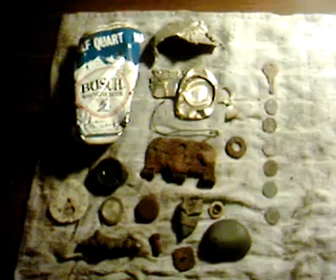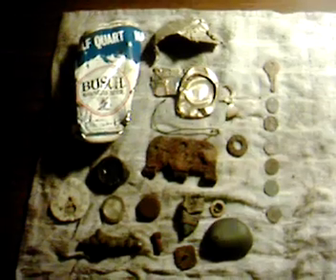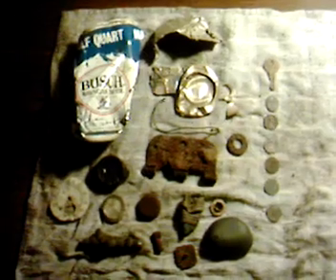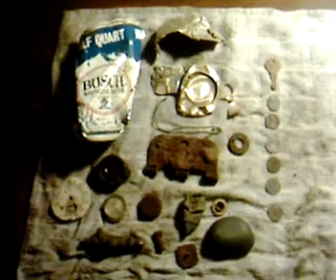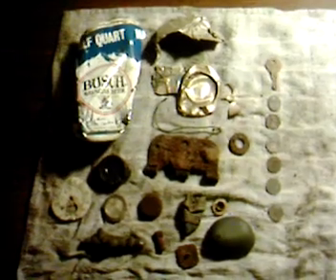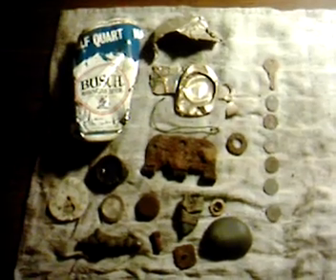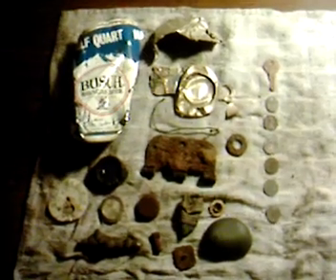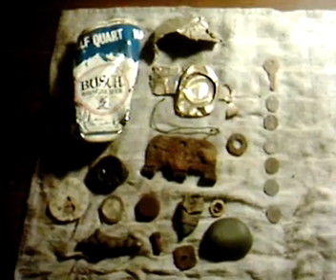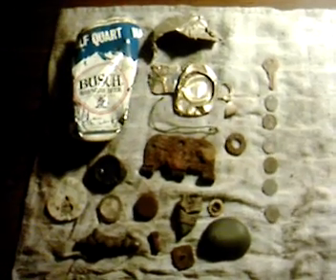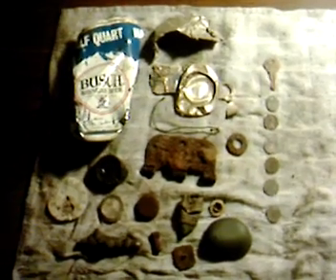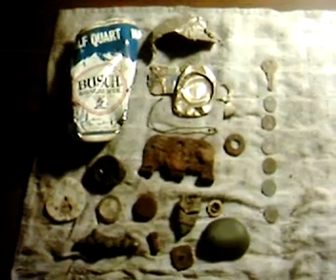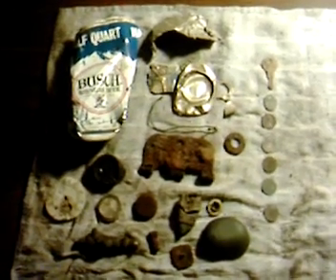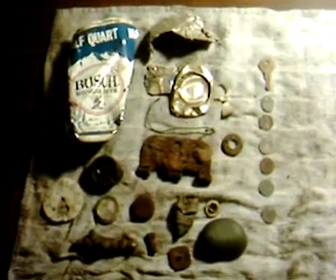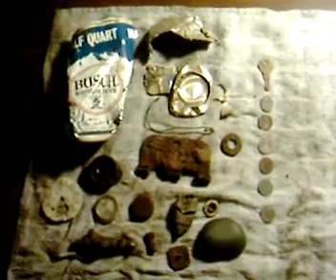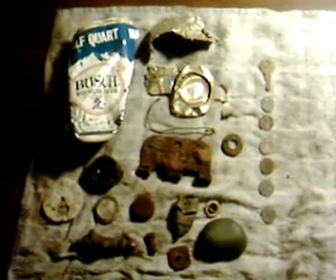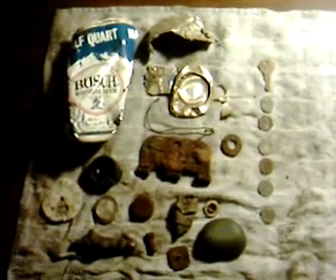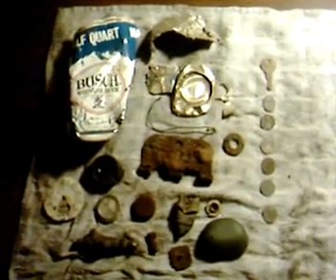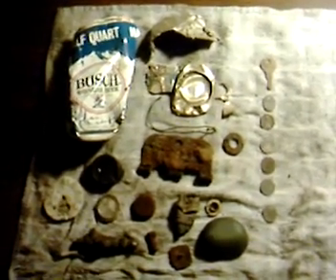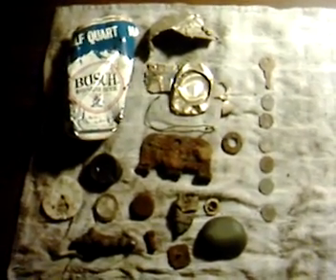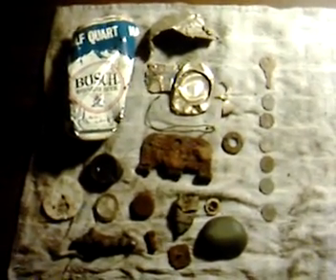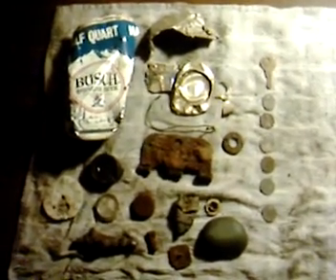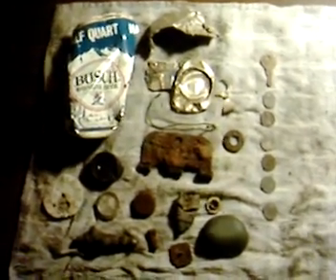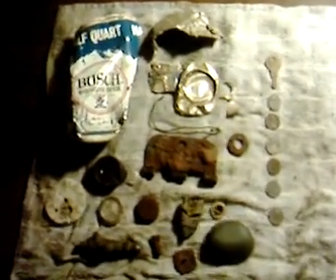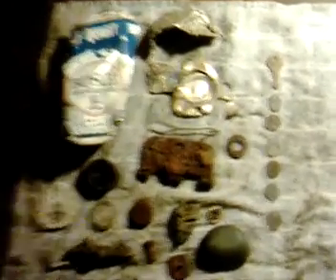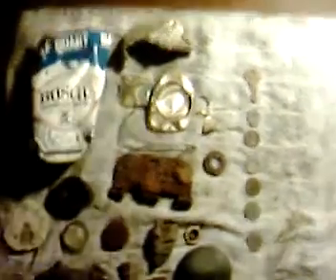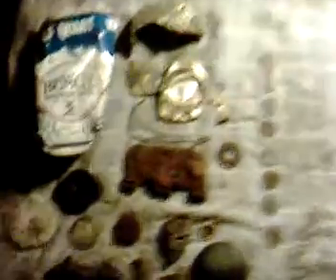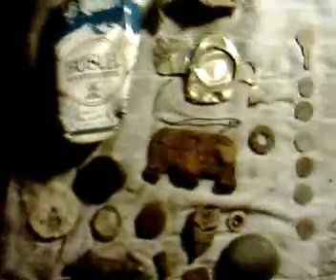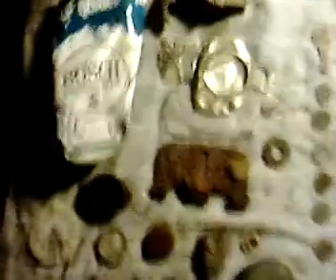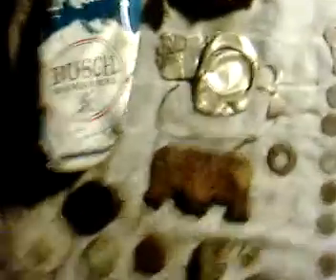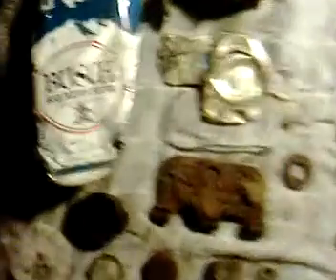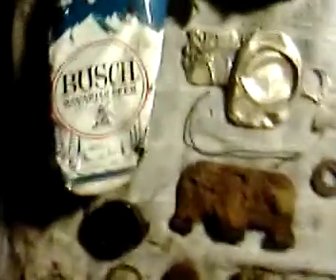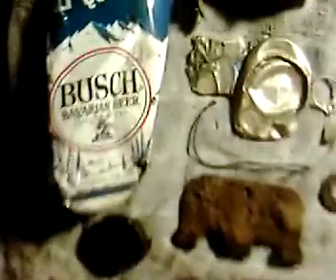Hey YouTube, back with a little bit more torn down house lot digging.